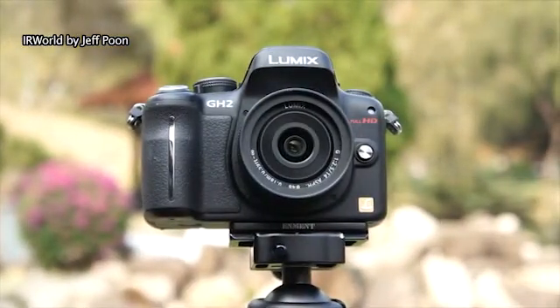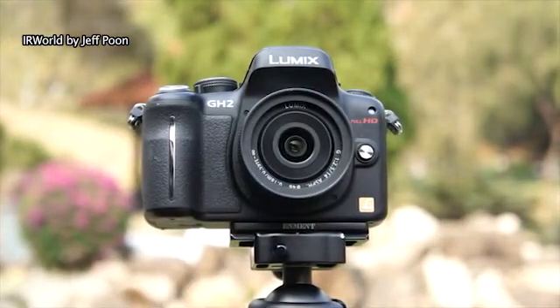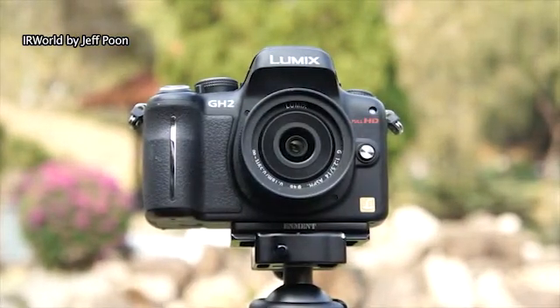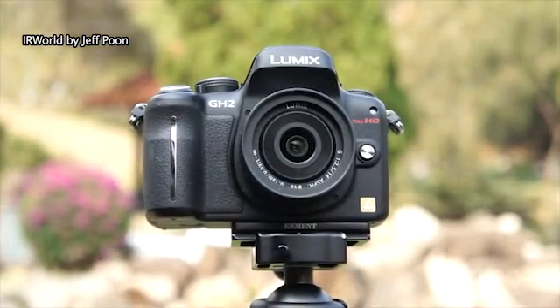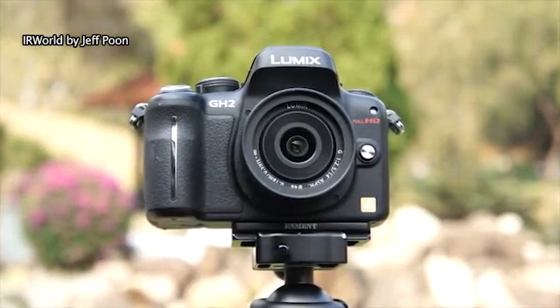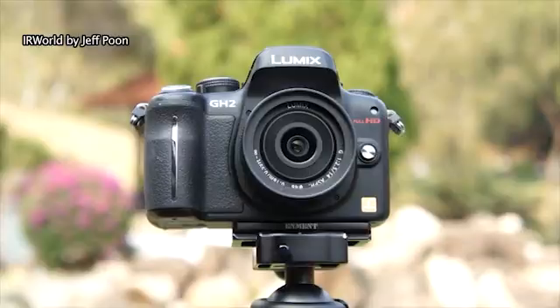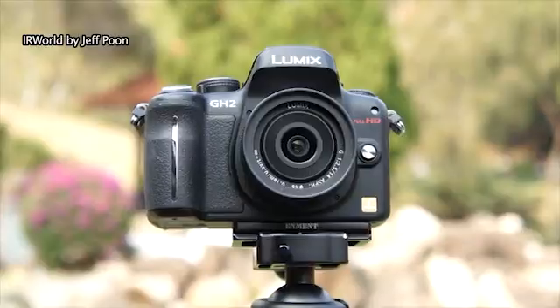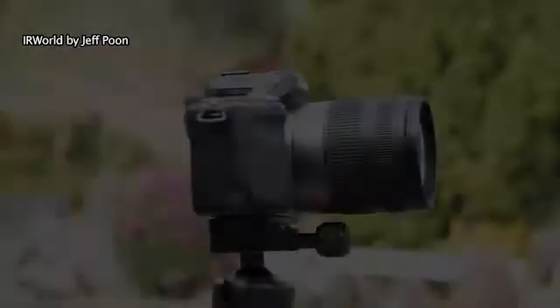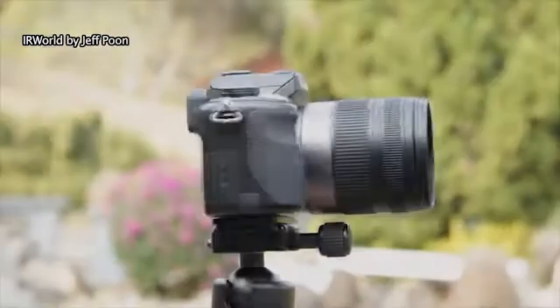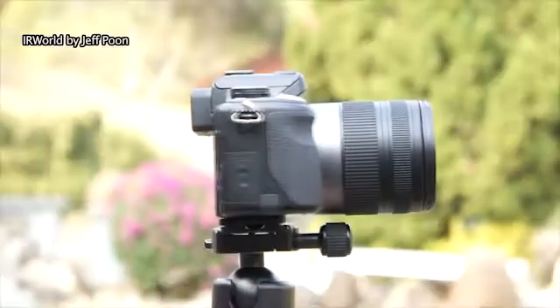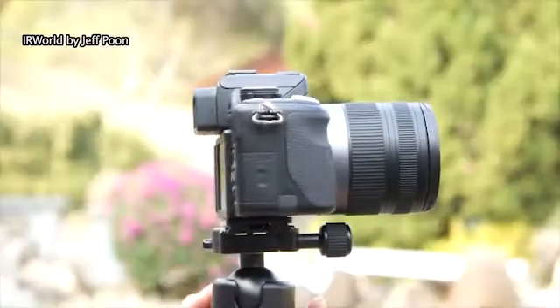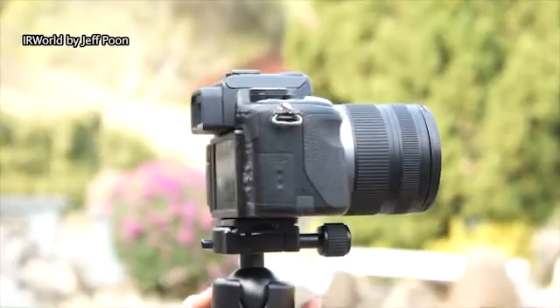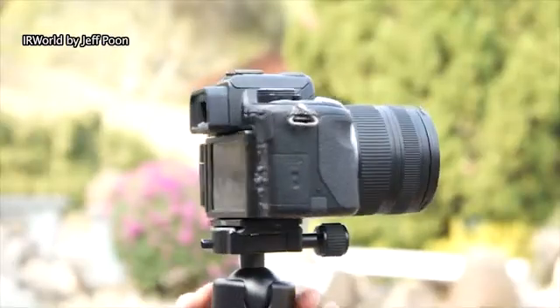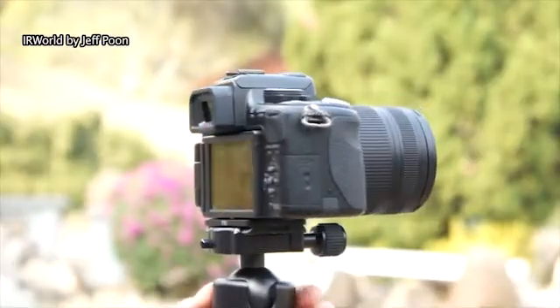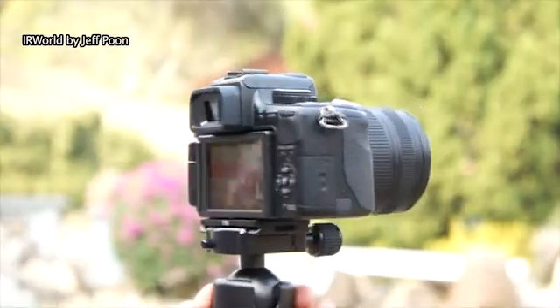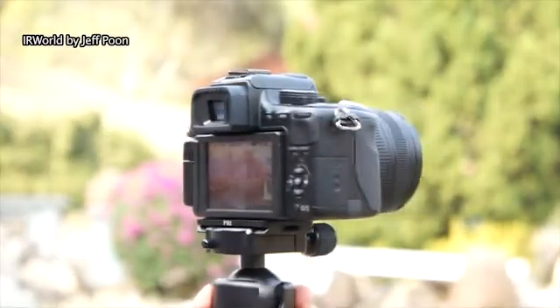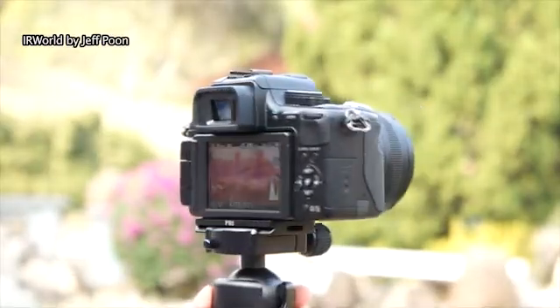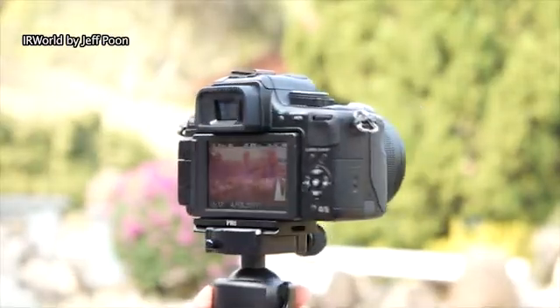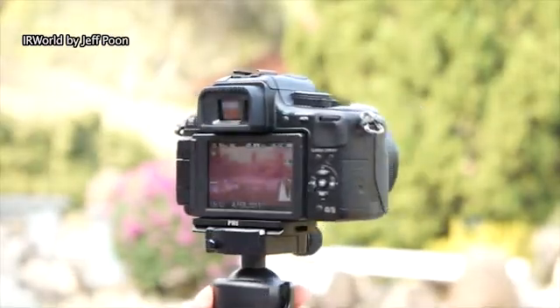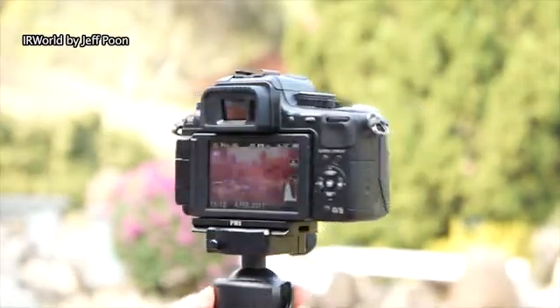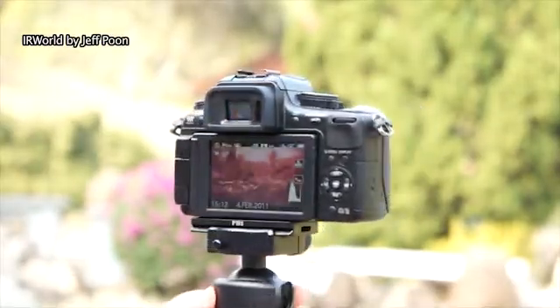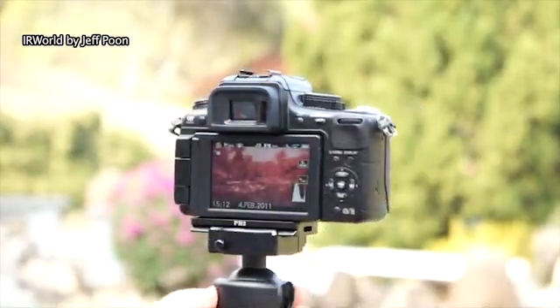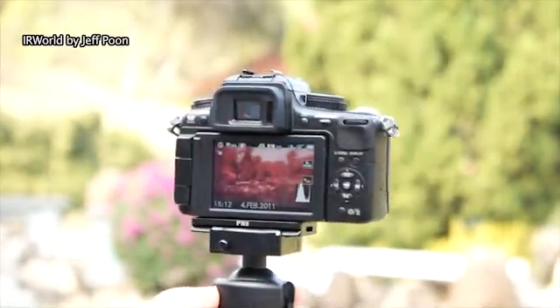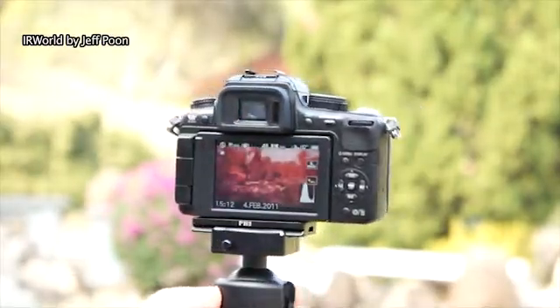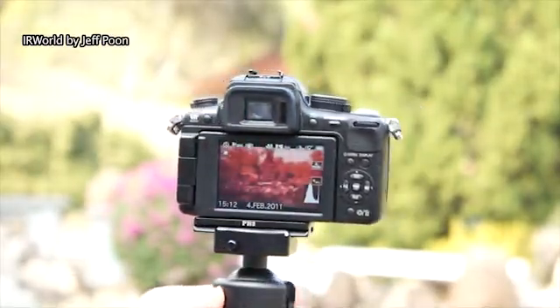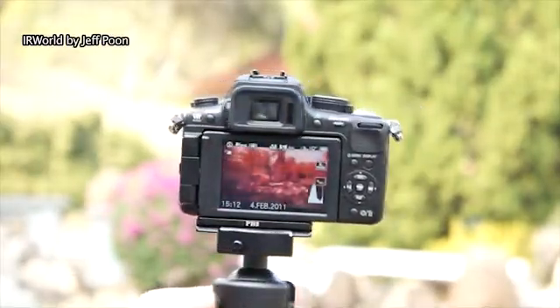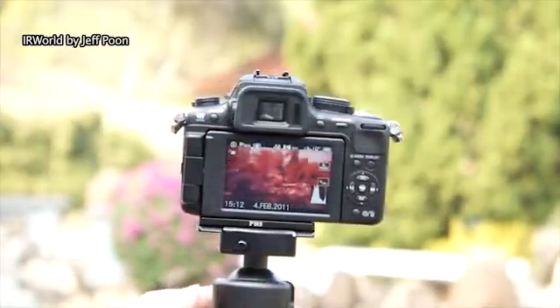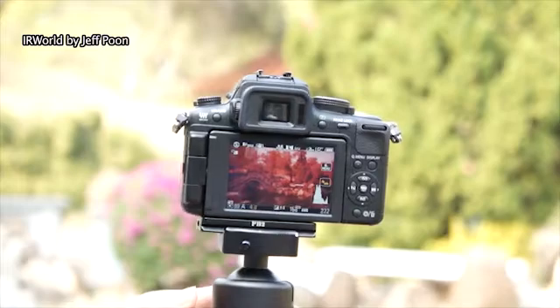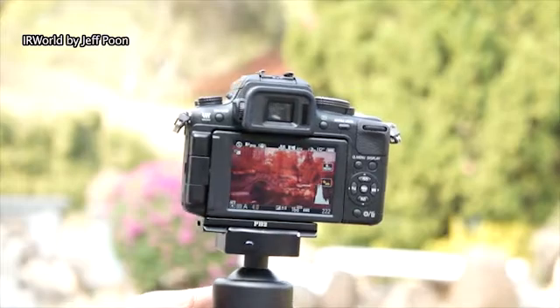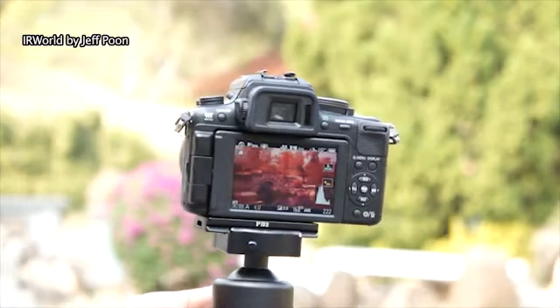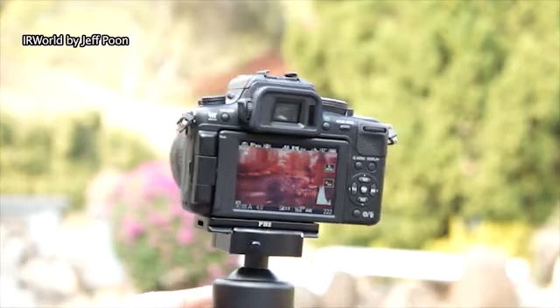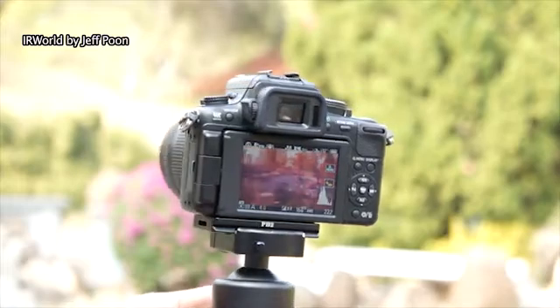Let's see how to do it. There is no filter in front of the lens, so it can take an all-color infrared photo.